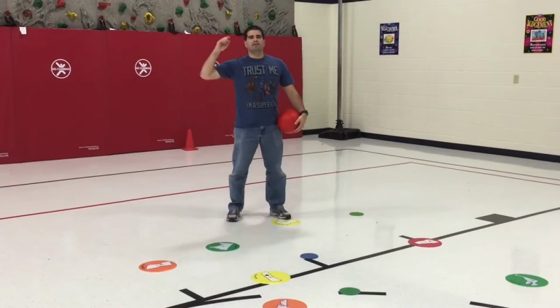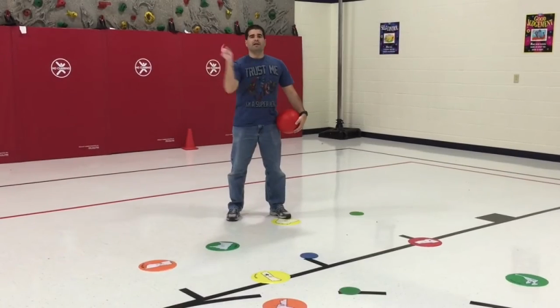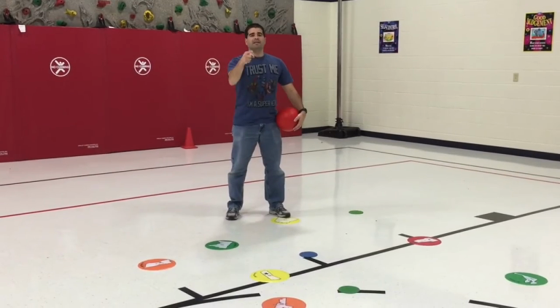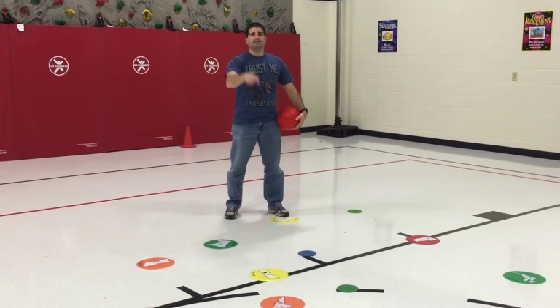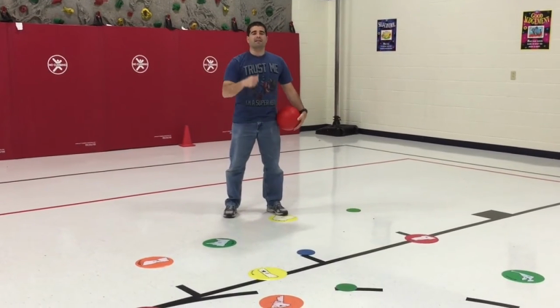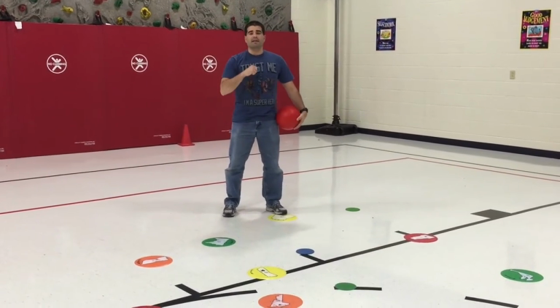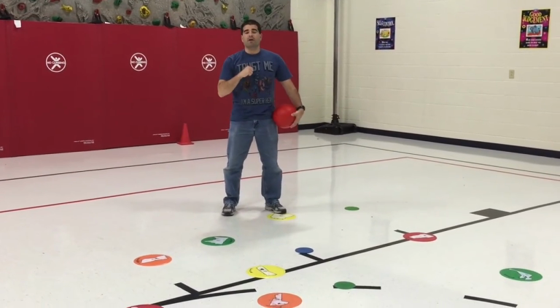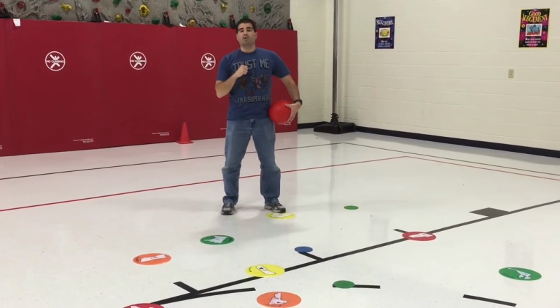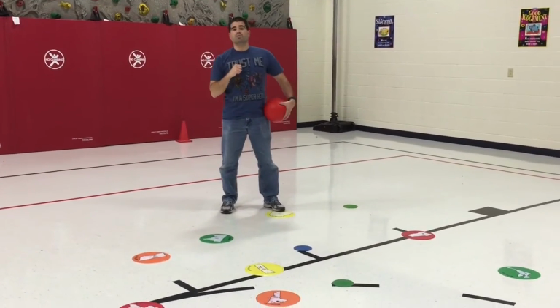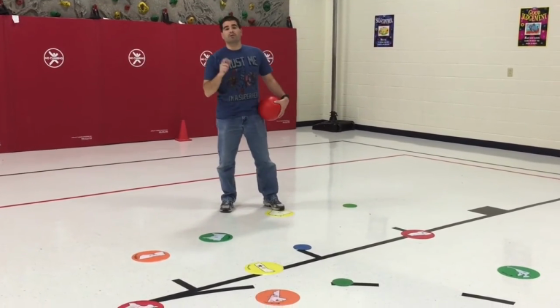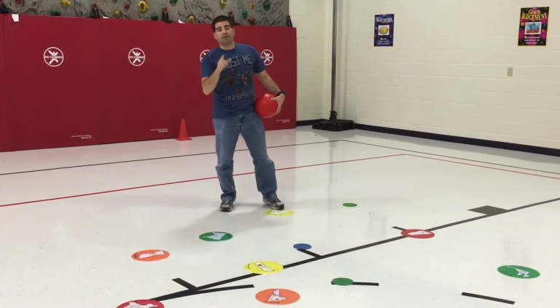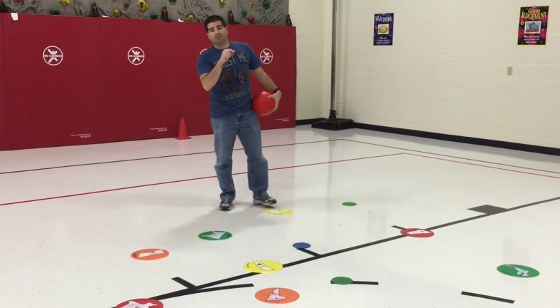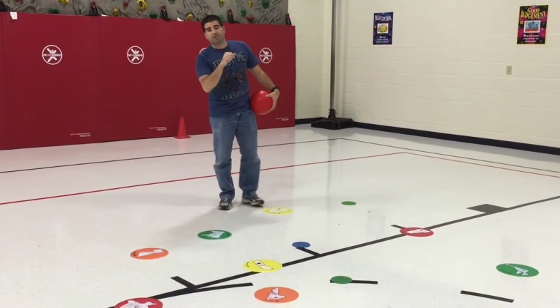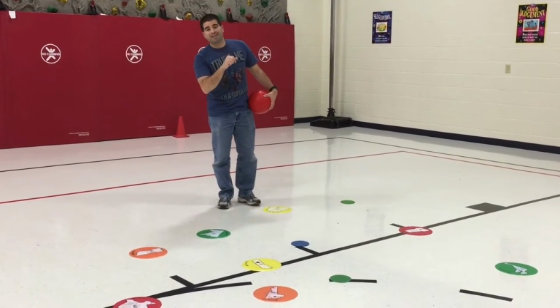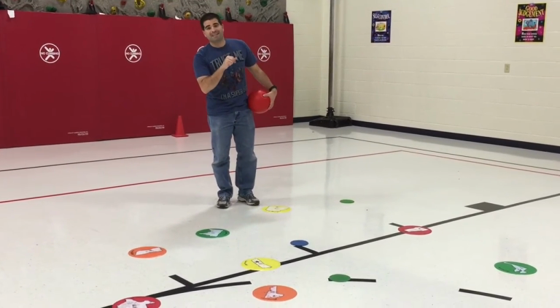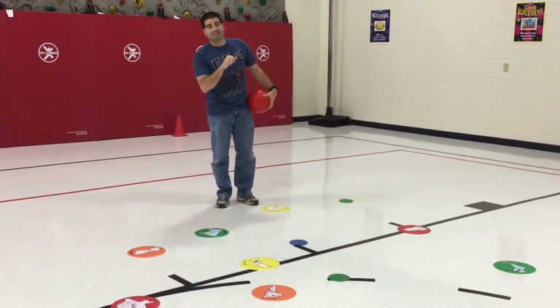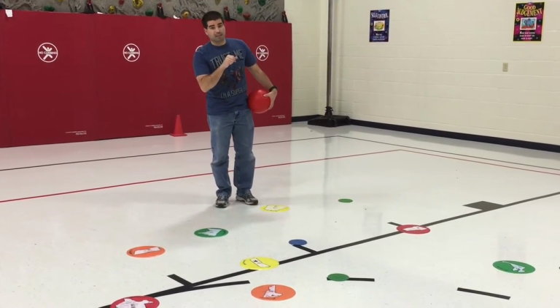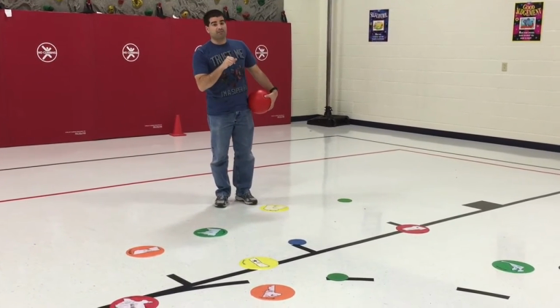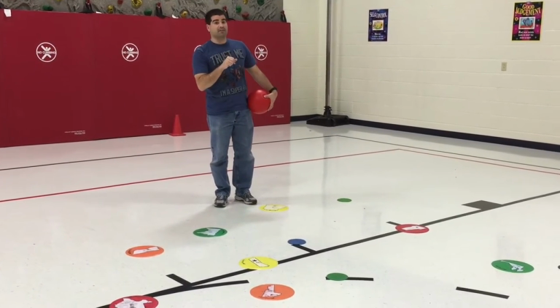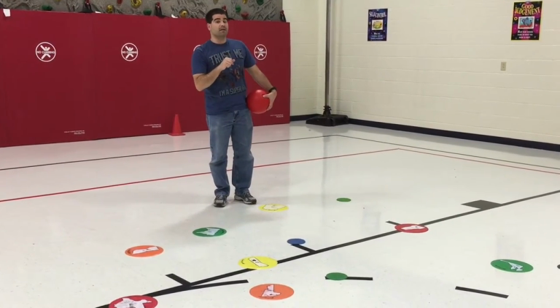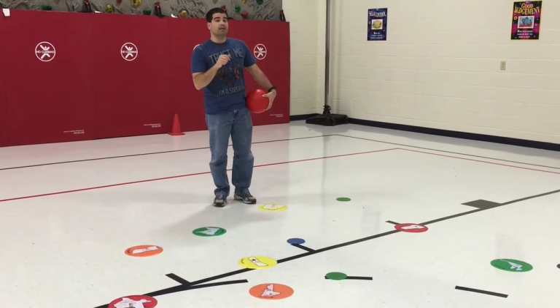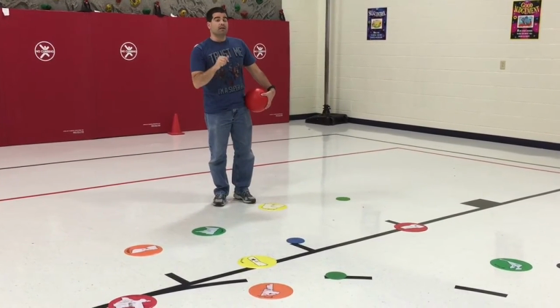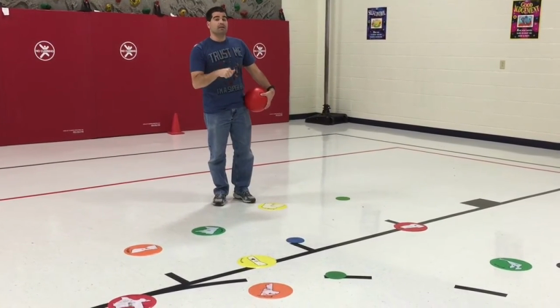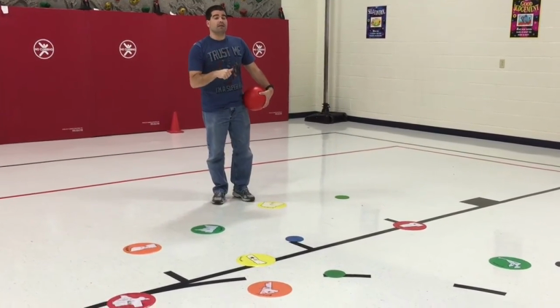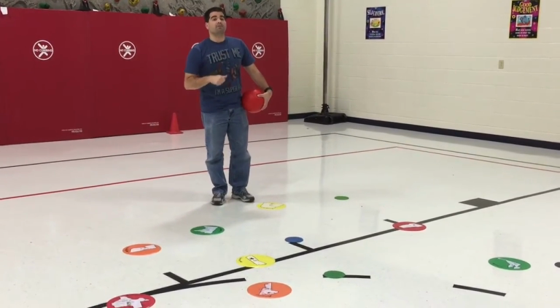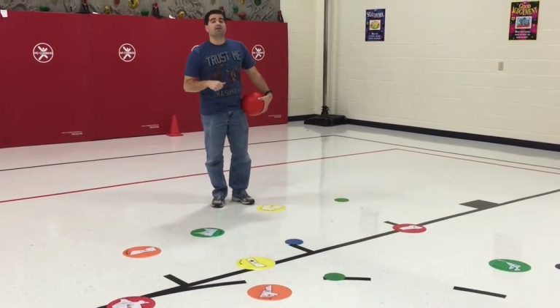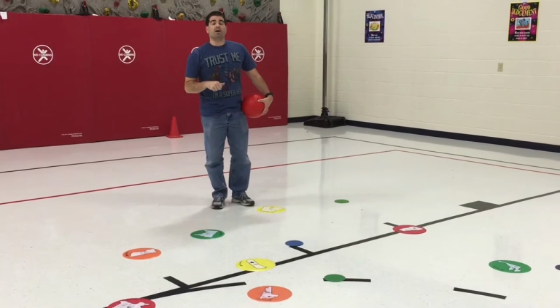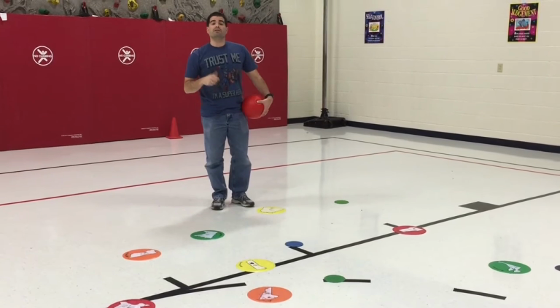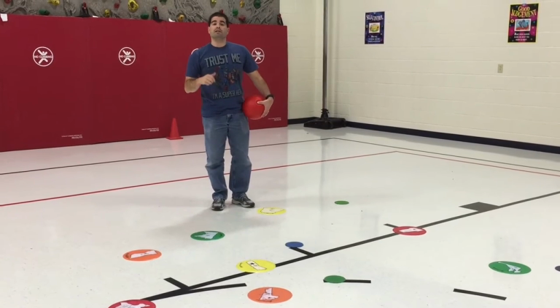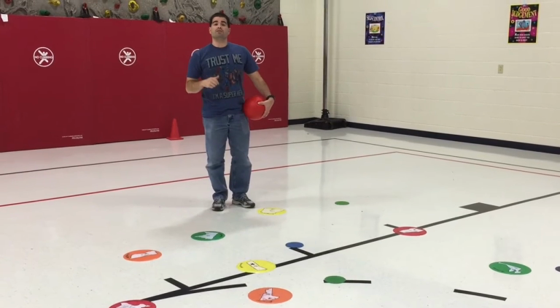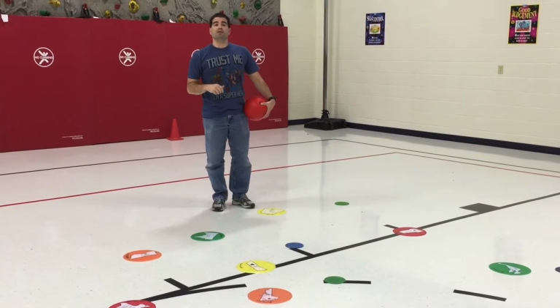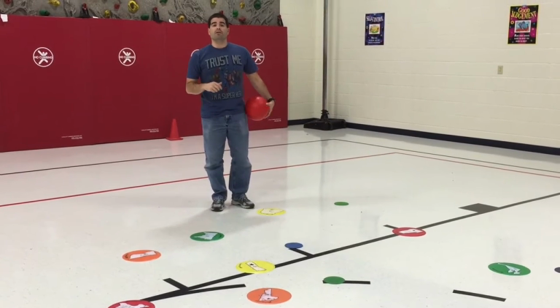Hey, let's get active. I'm Coach Pearl. Thank you for tuning in to Teach Phys Ed. This game is called Team Shoot Up.